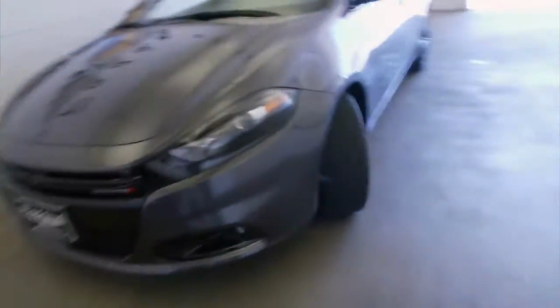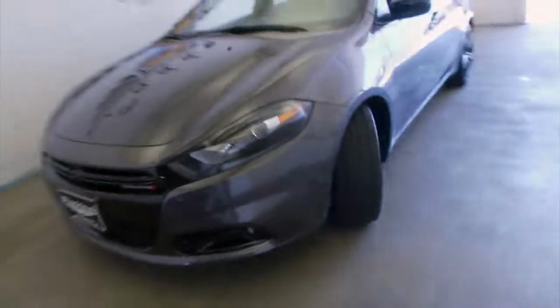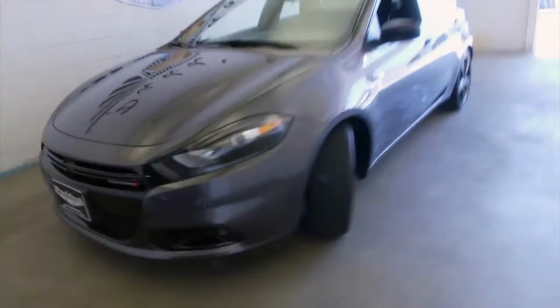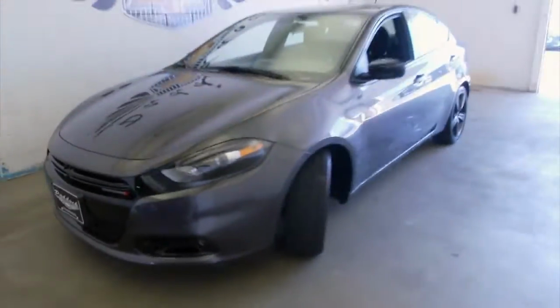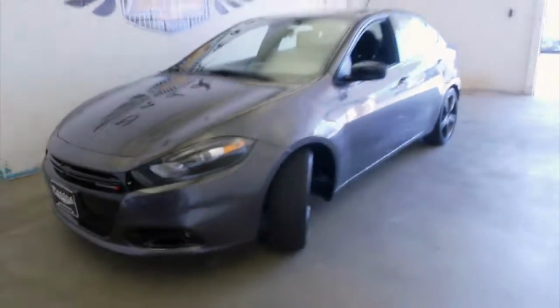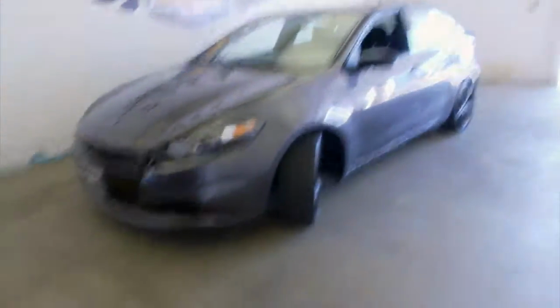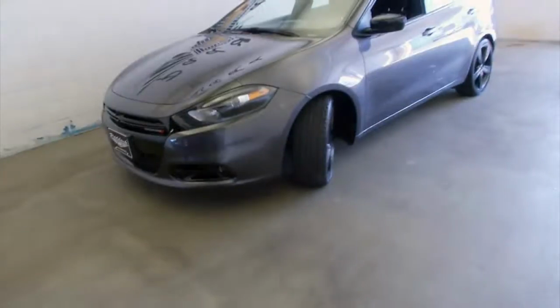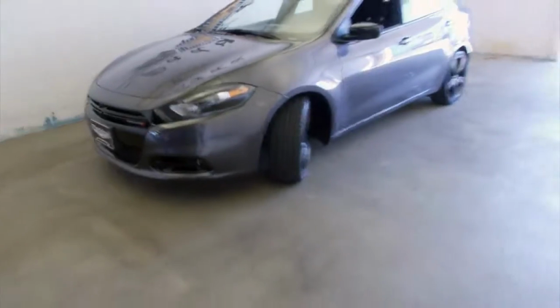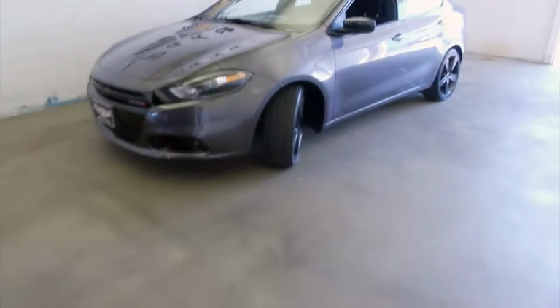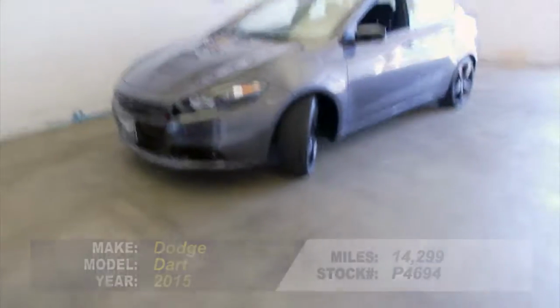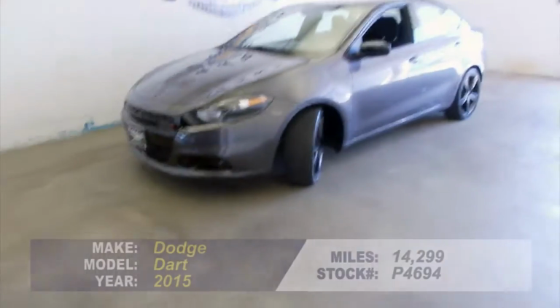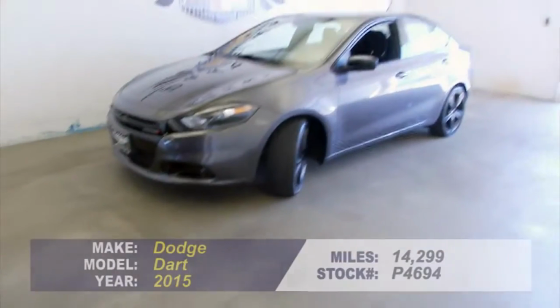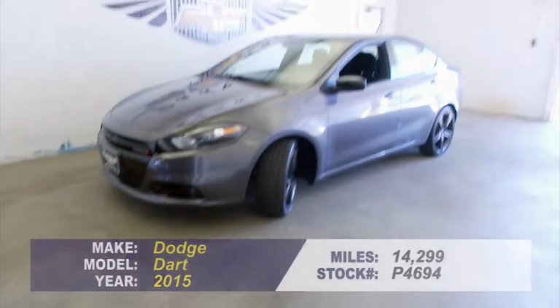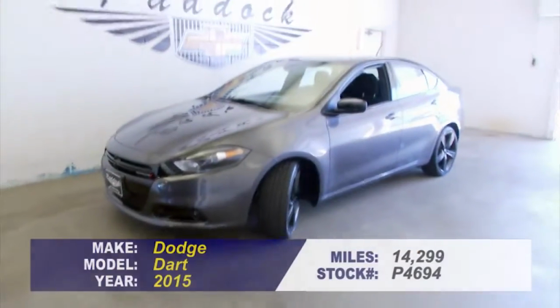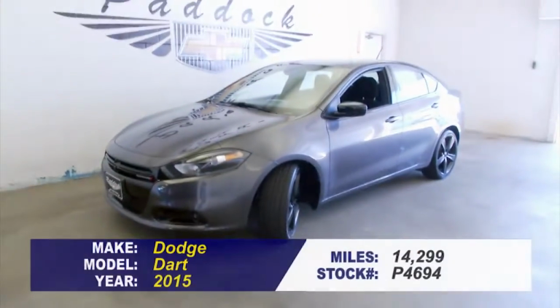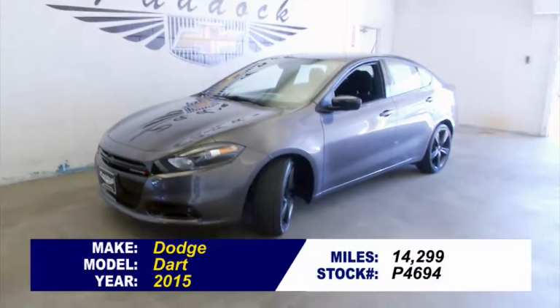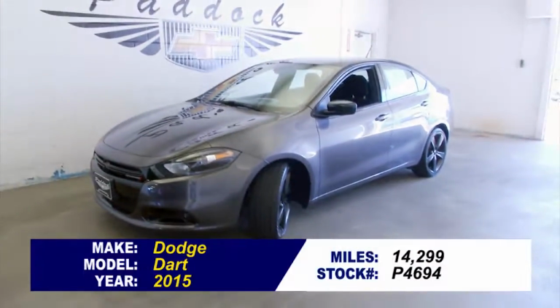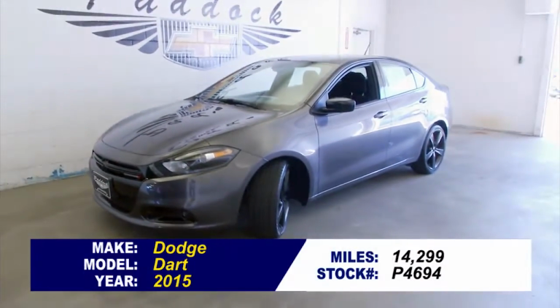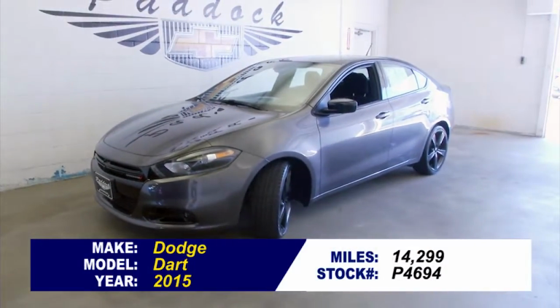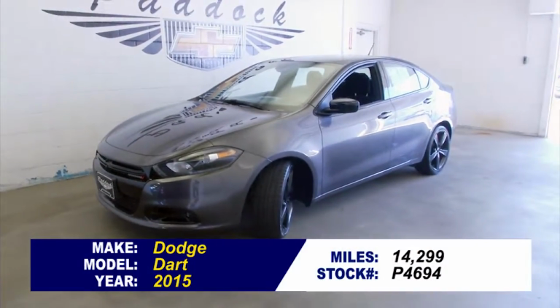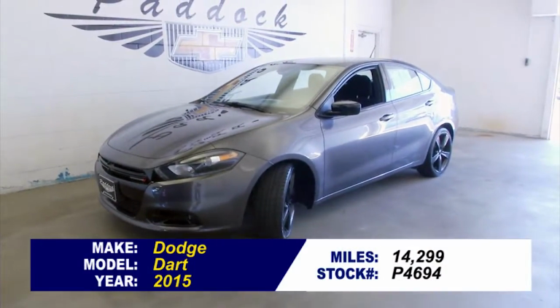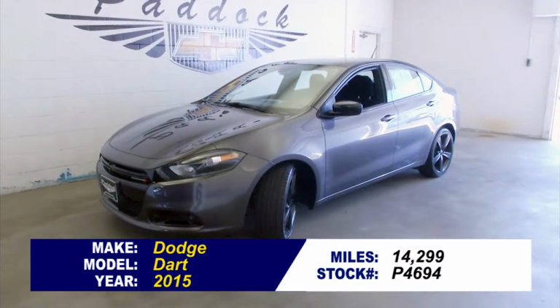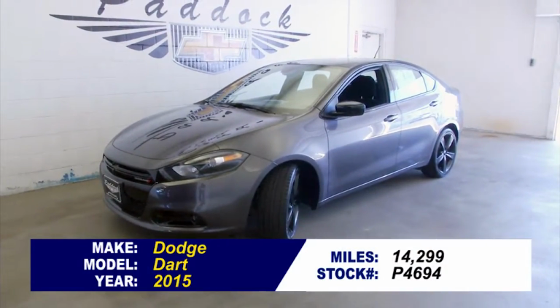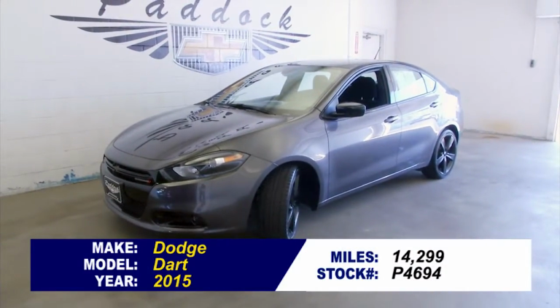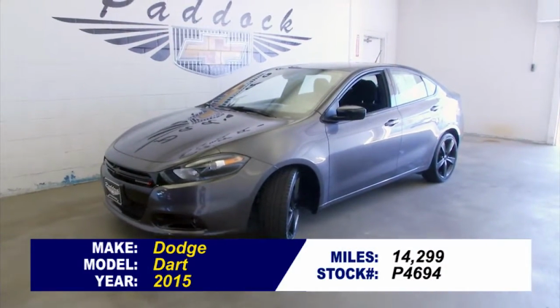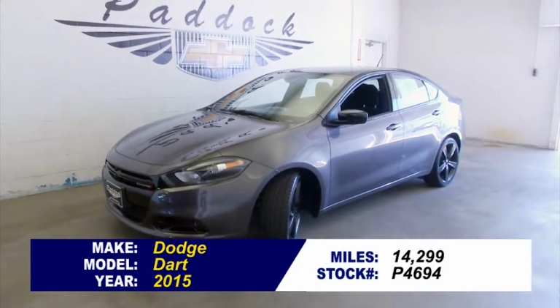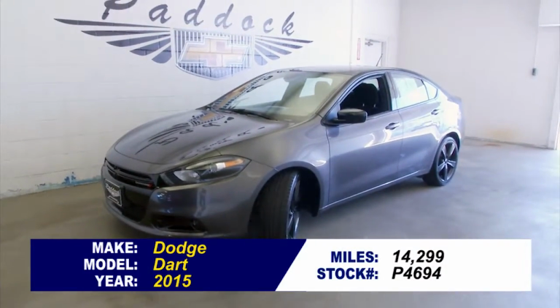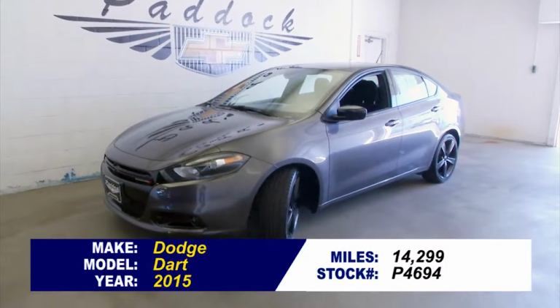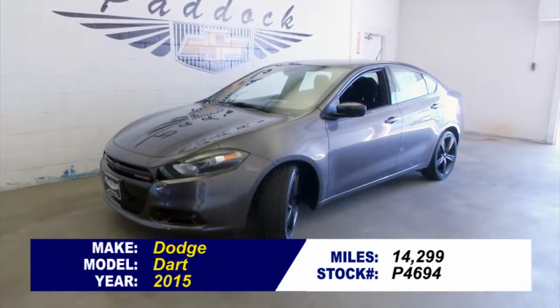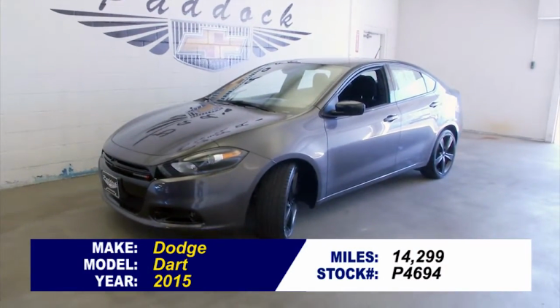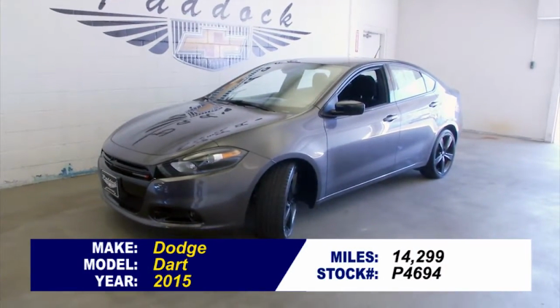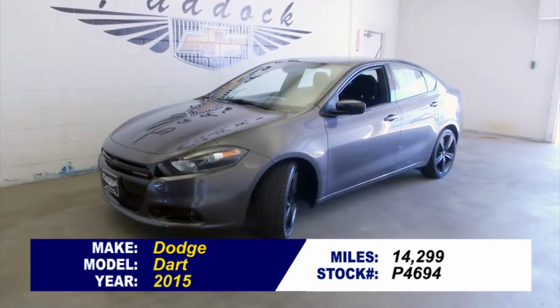To take this Dart for a test drive or find out more about it, give us a call at 876-0945.